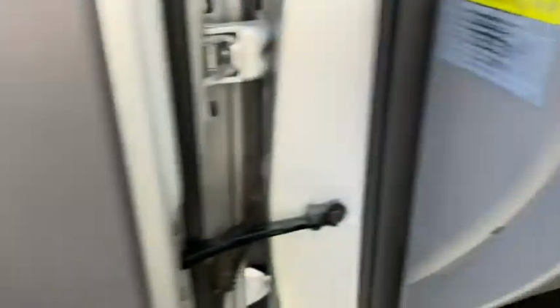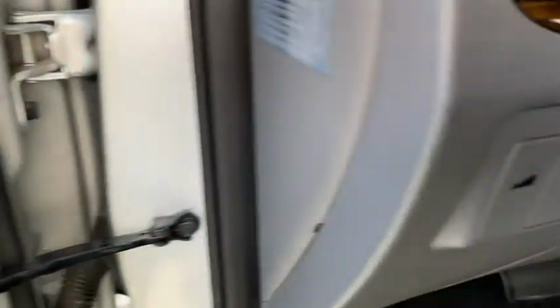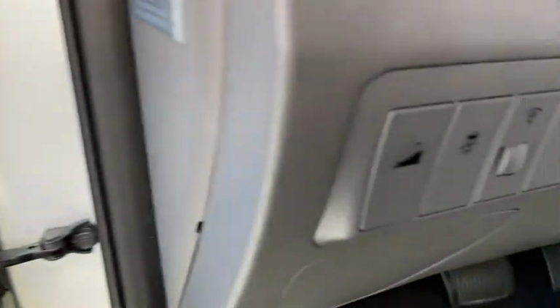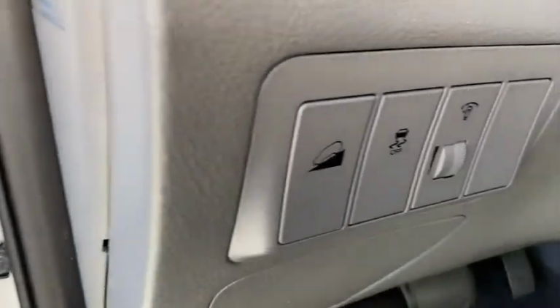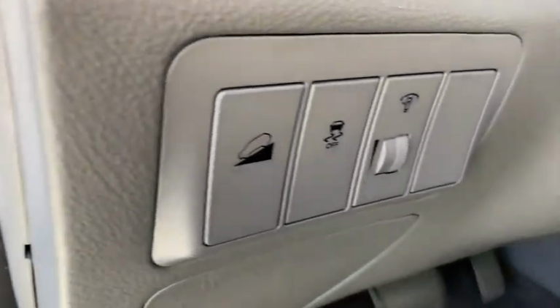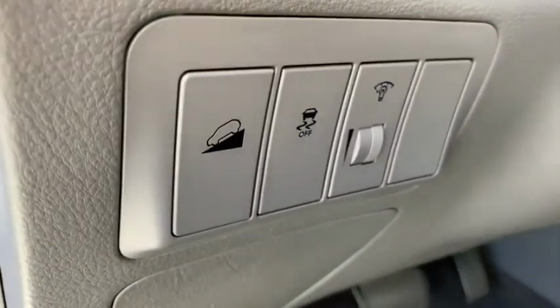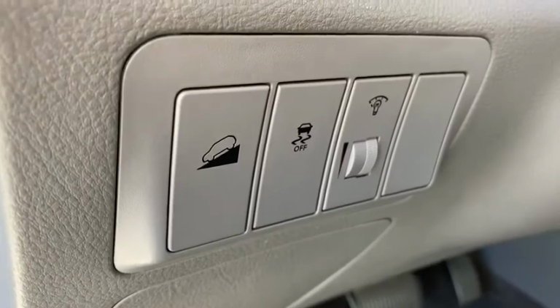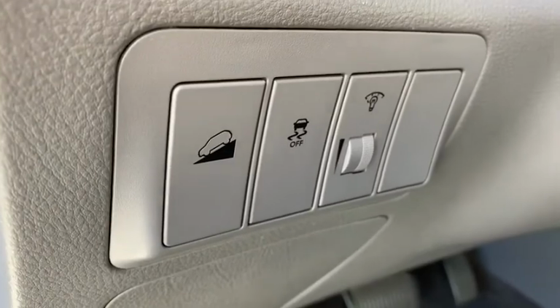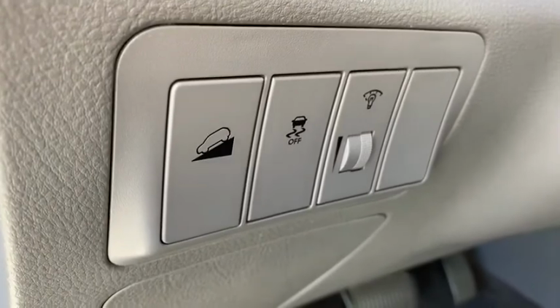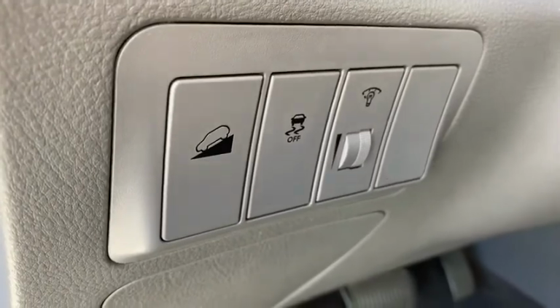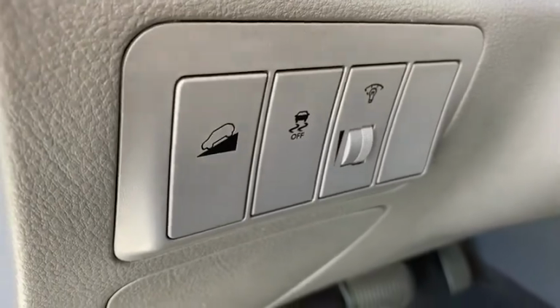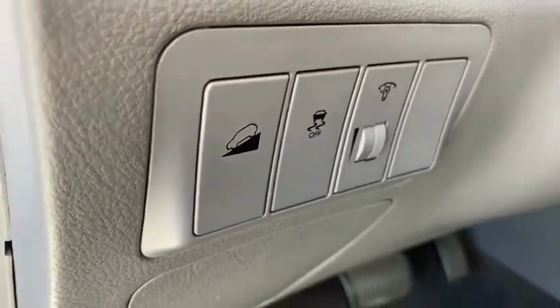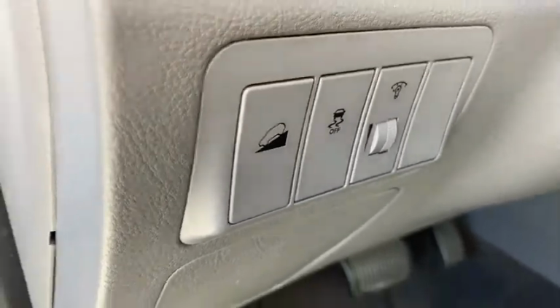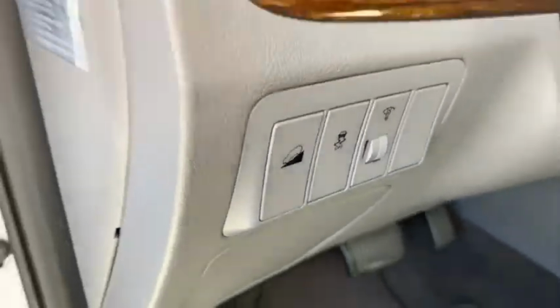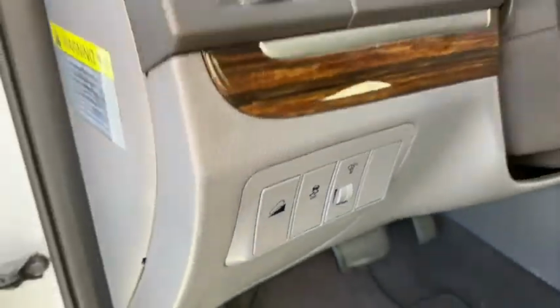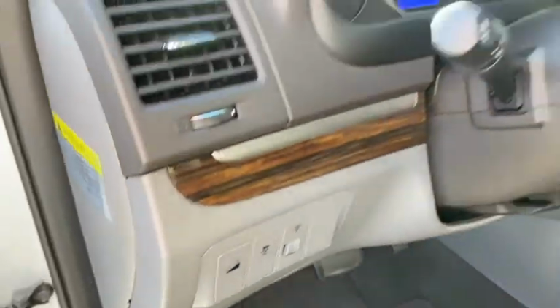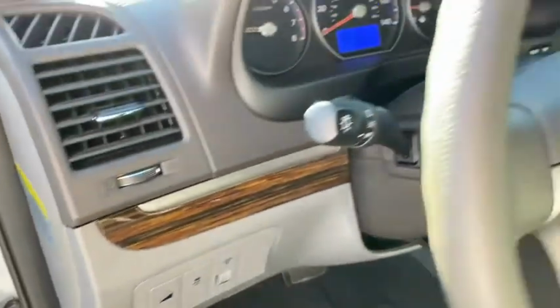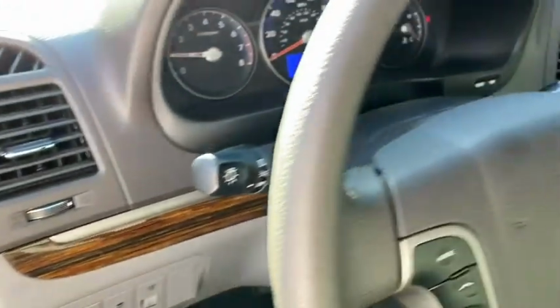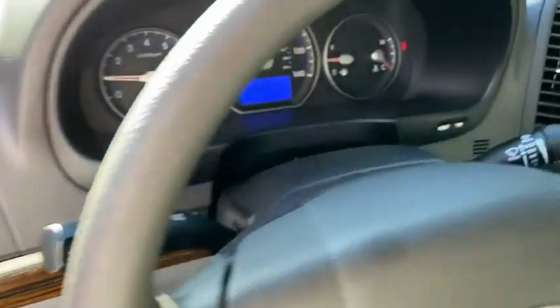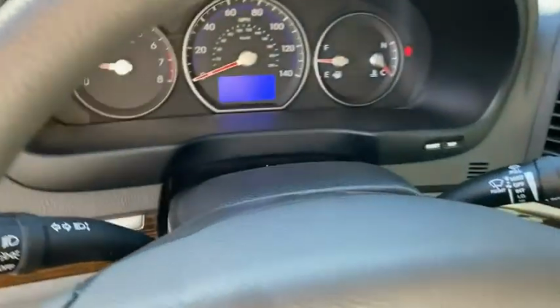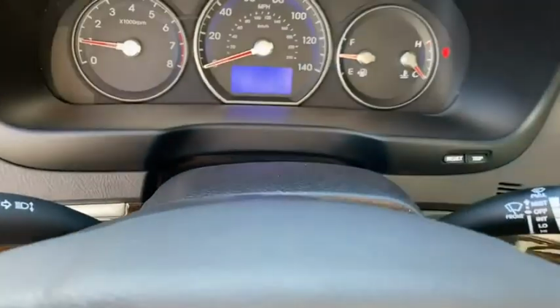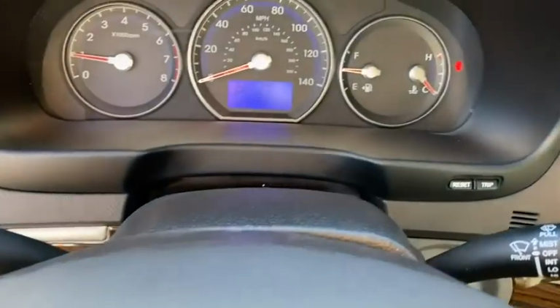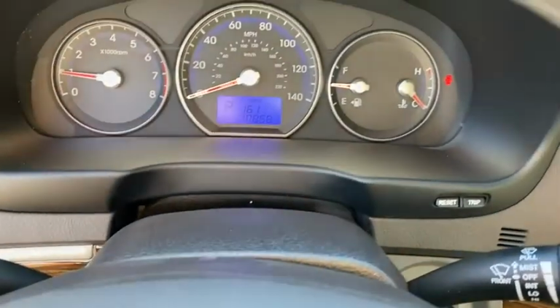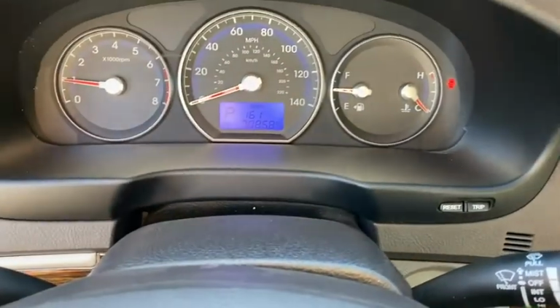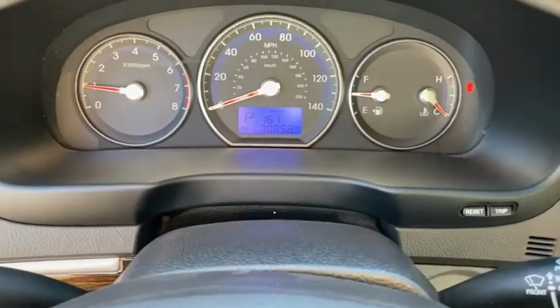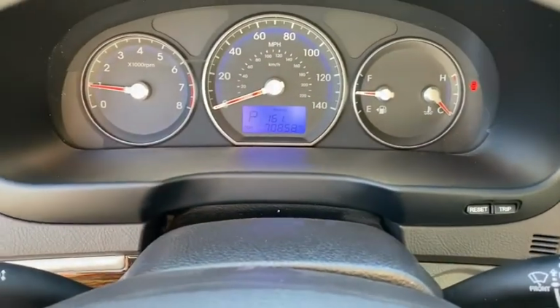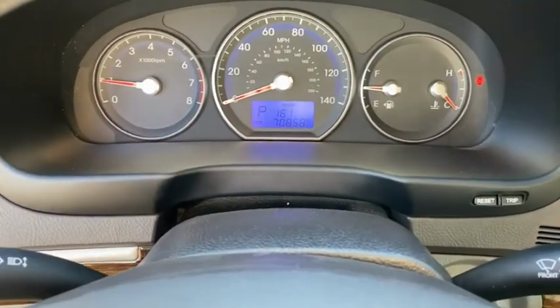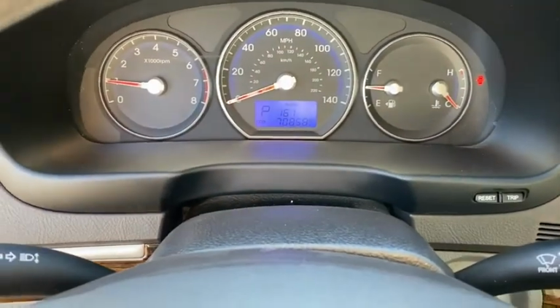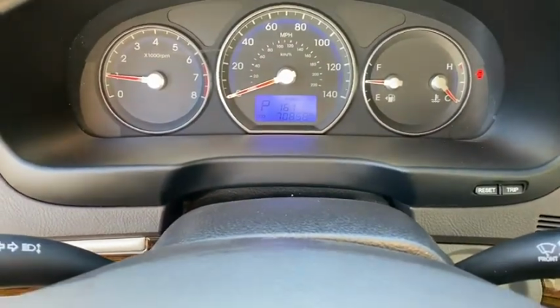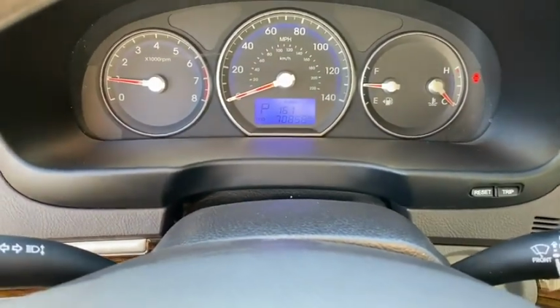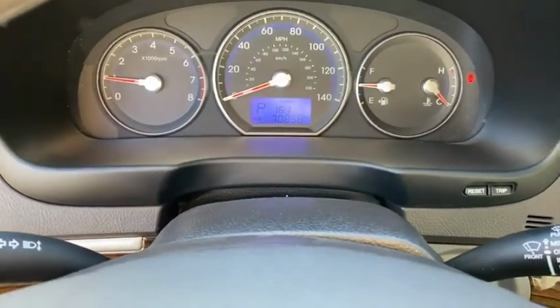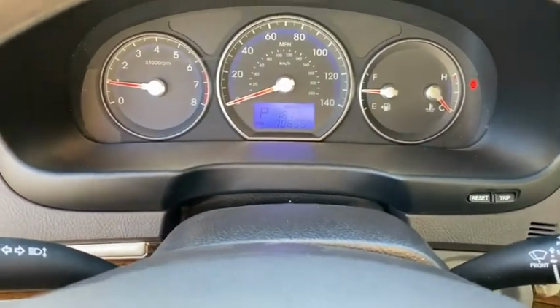Security system, panic alarm, overhead console, brake assist, tachometer, and remote keyless entry.